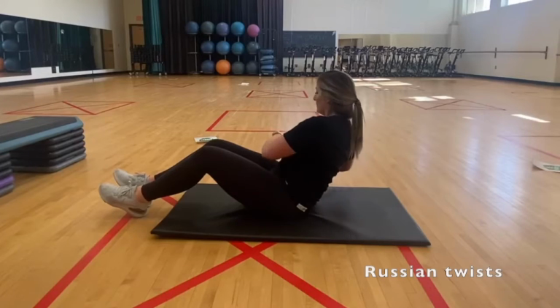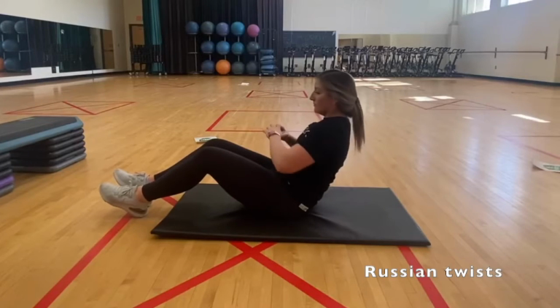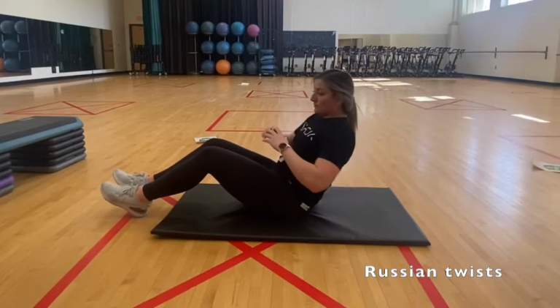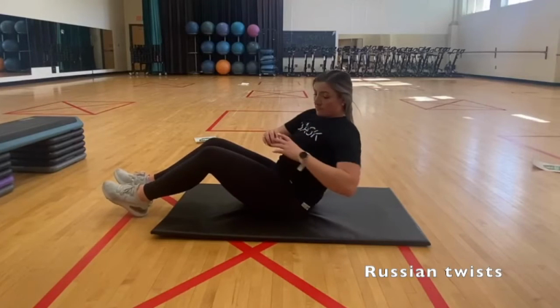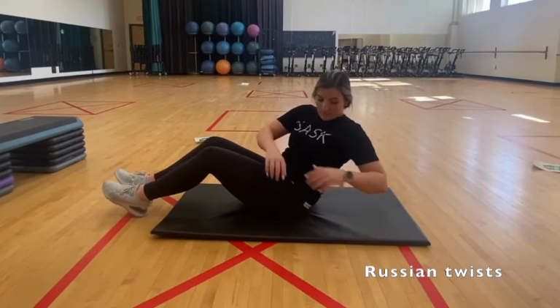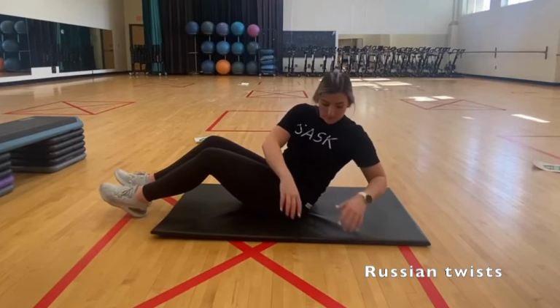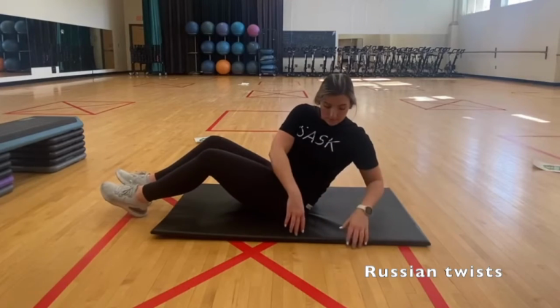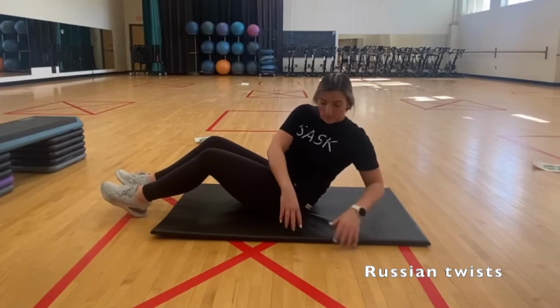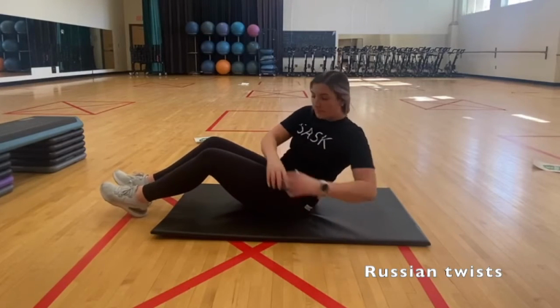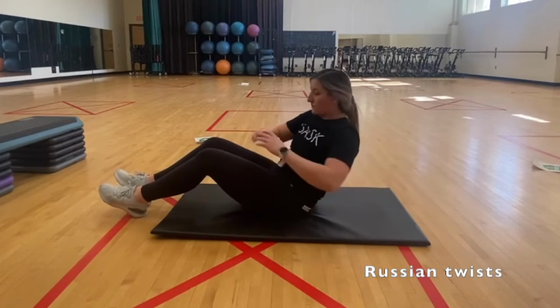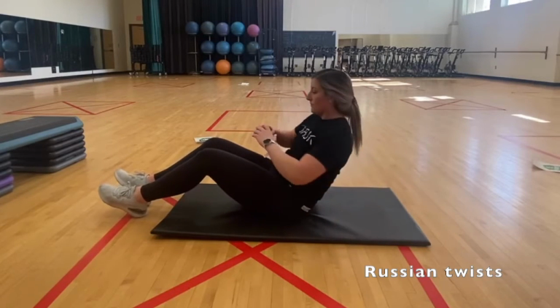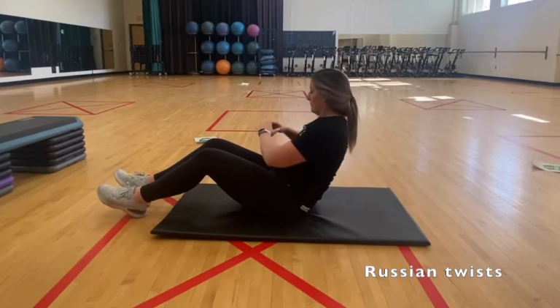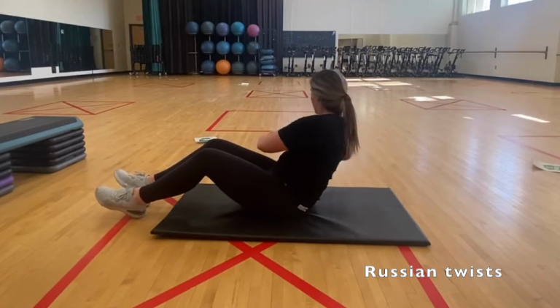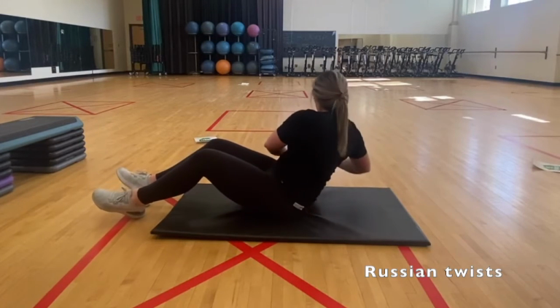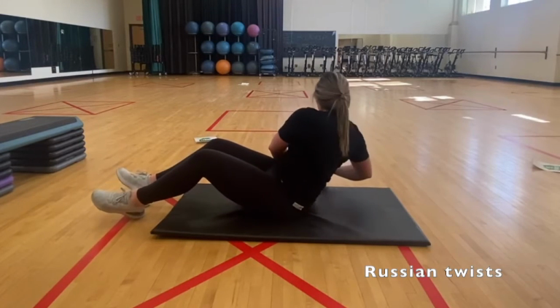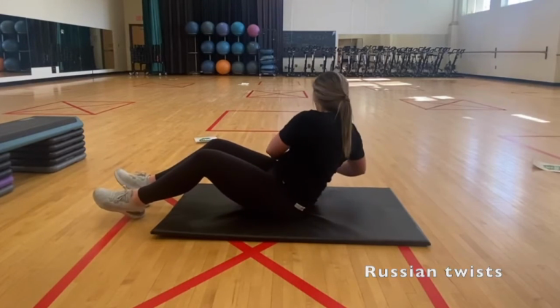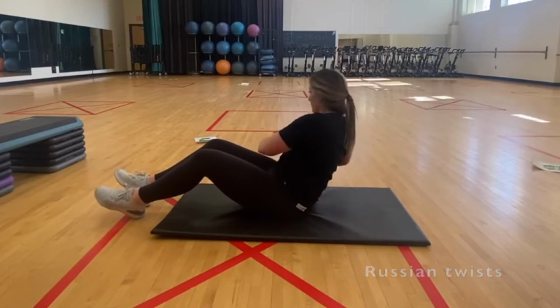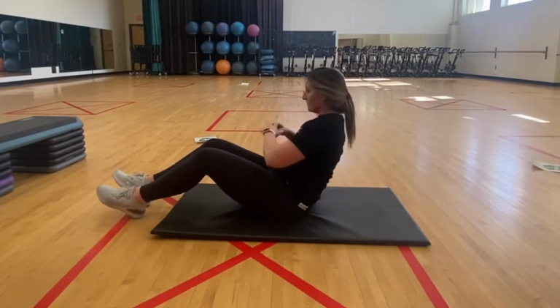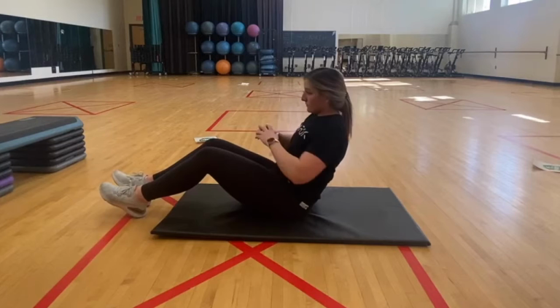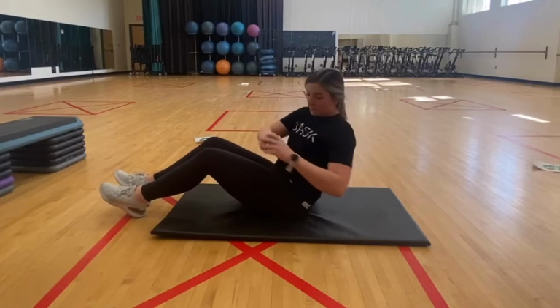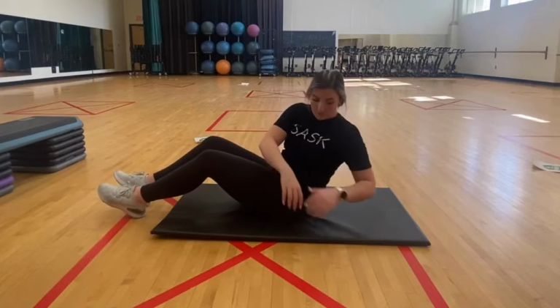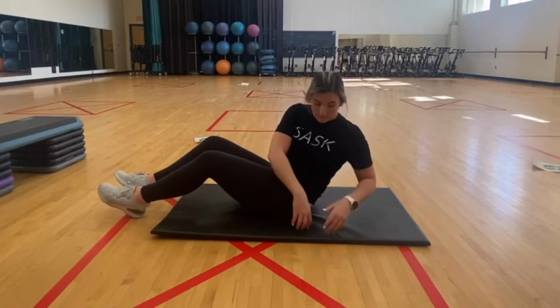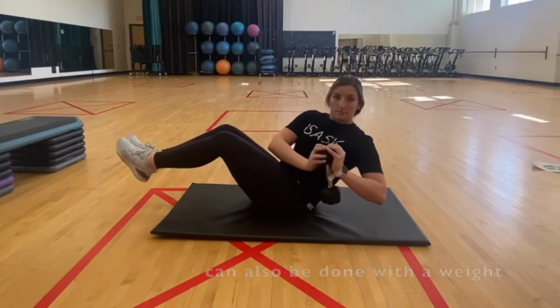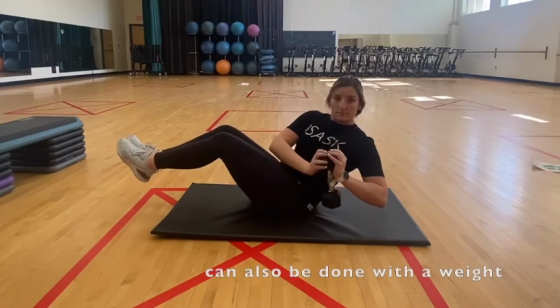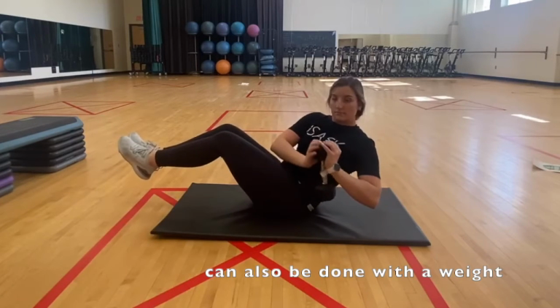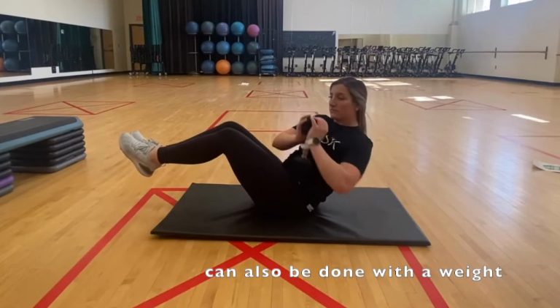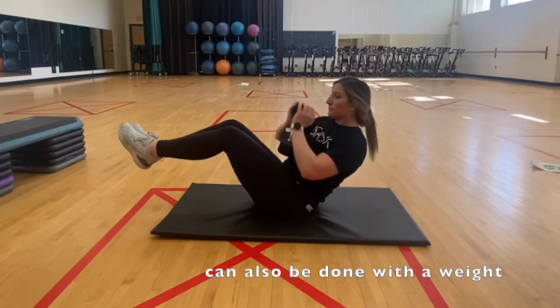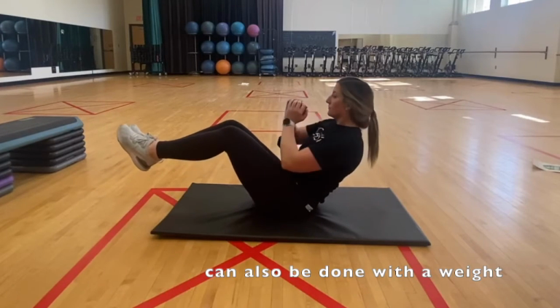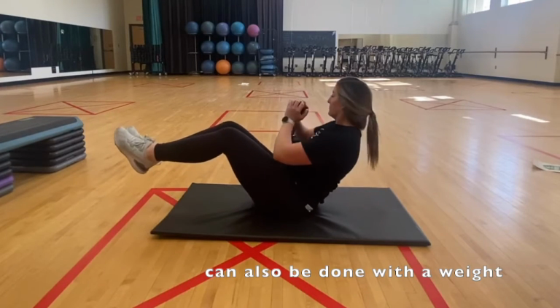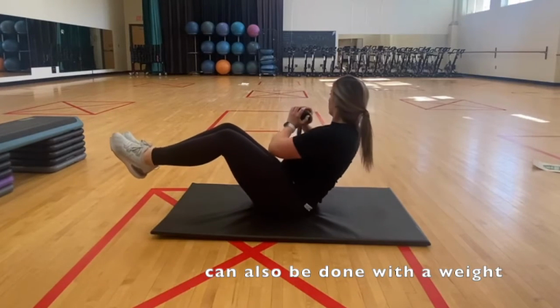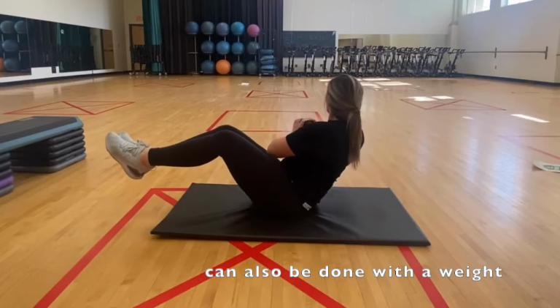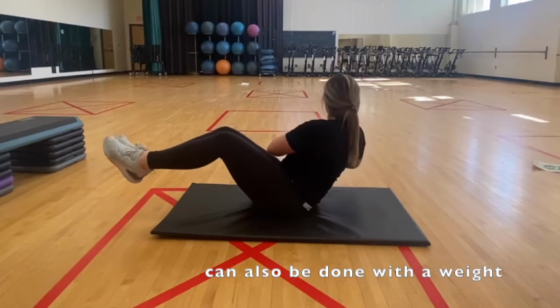Sit with bent knees and sit back slightly, keeping your spine straight. Exhale as you twist to the side and inhale when you come back to the center.